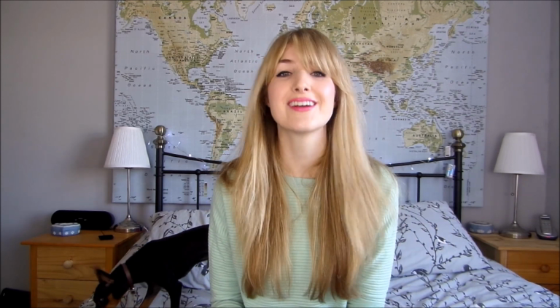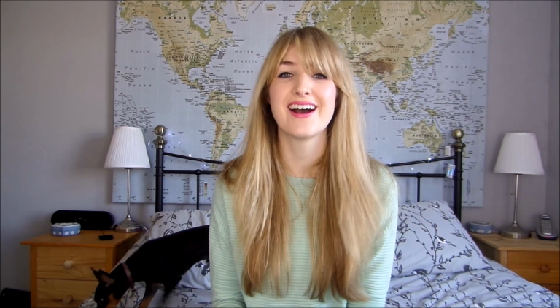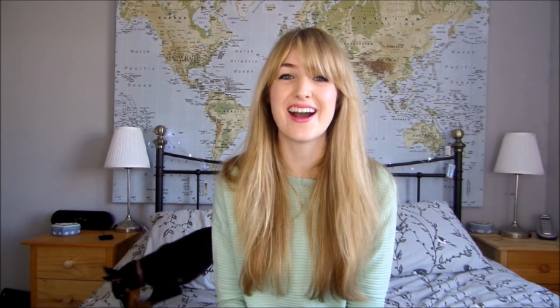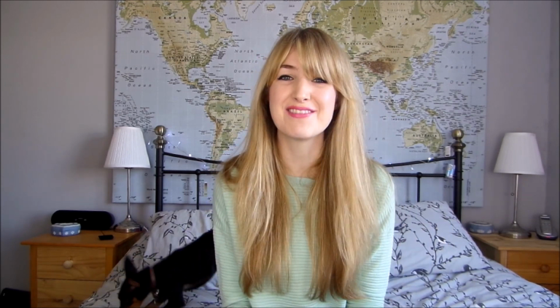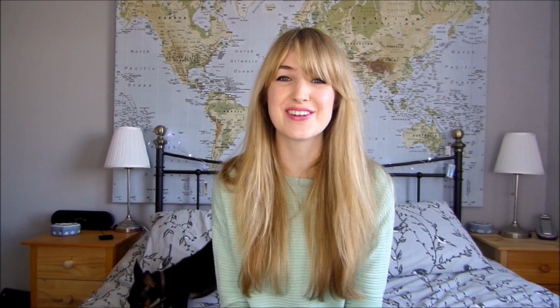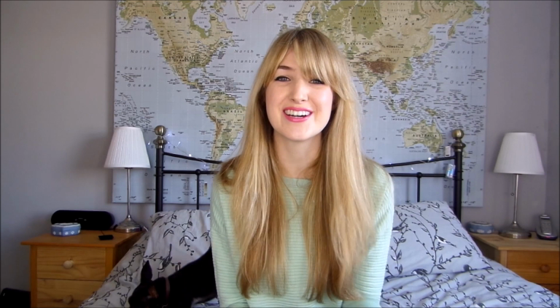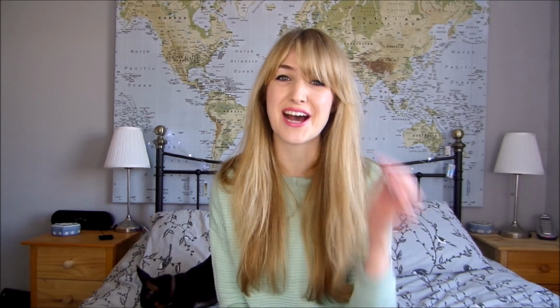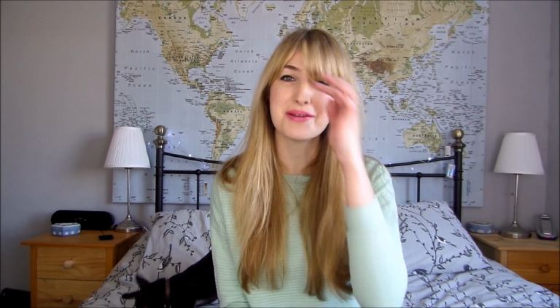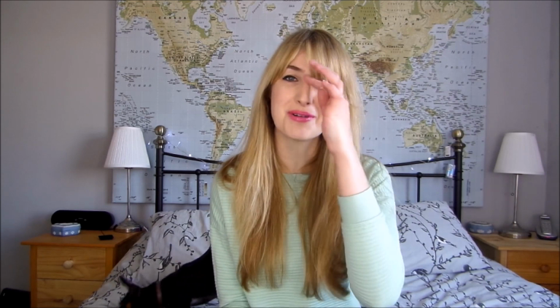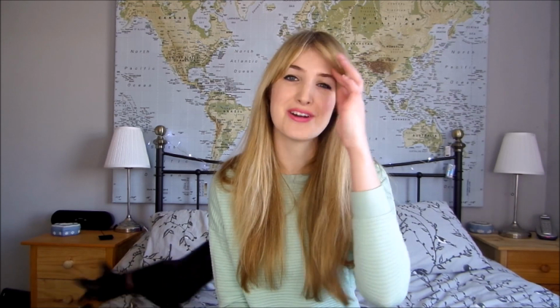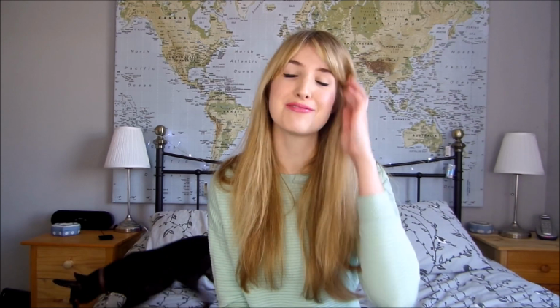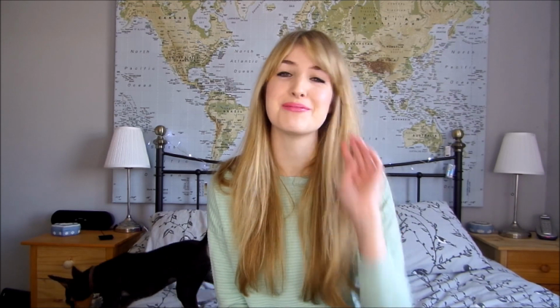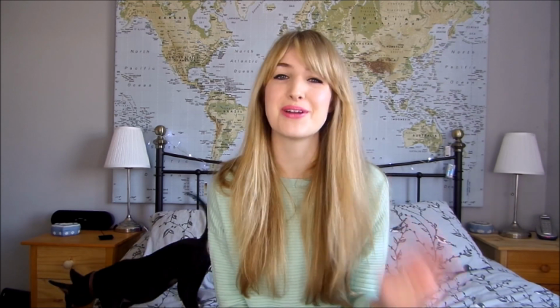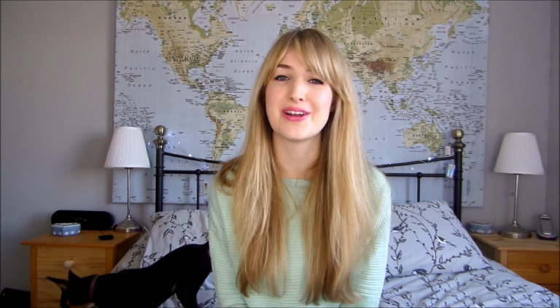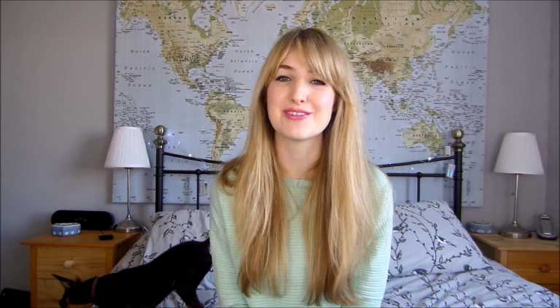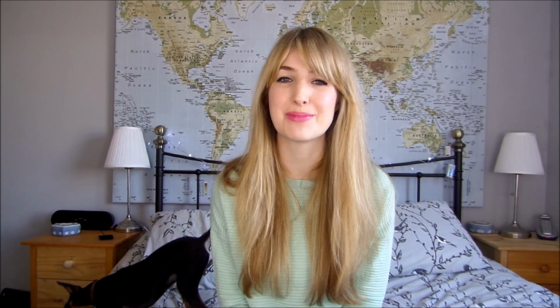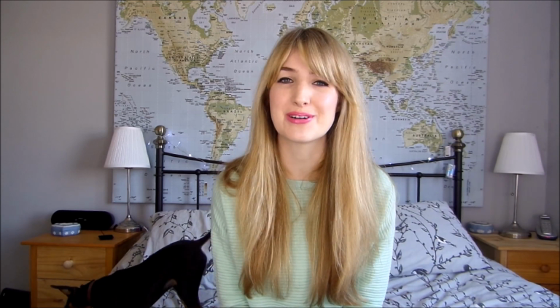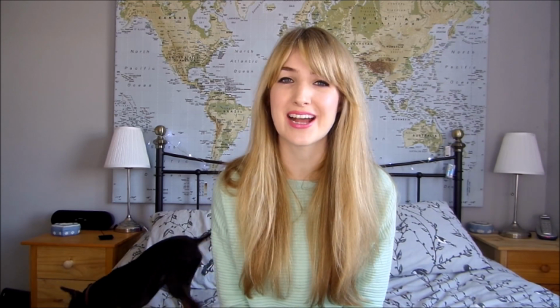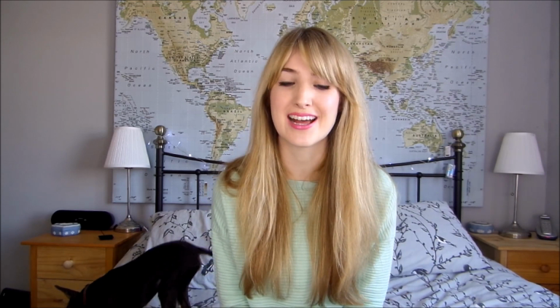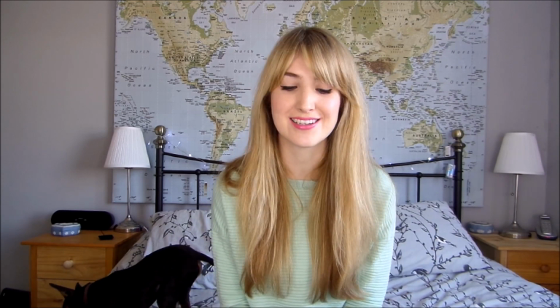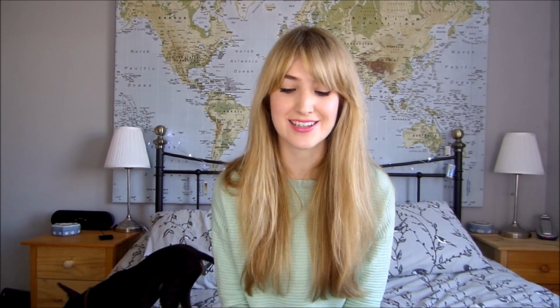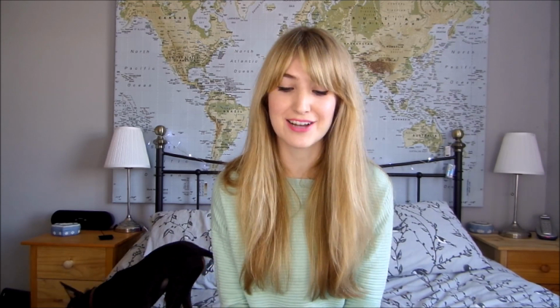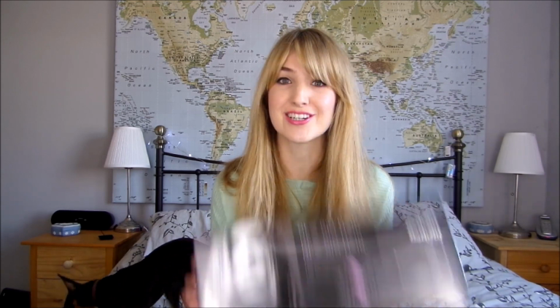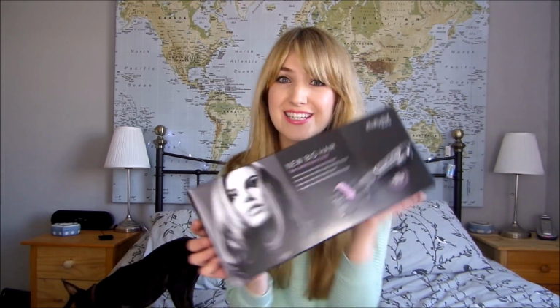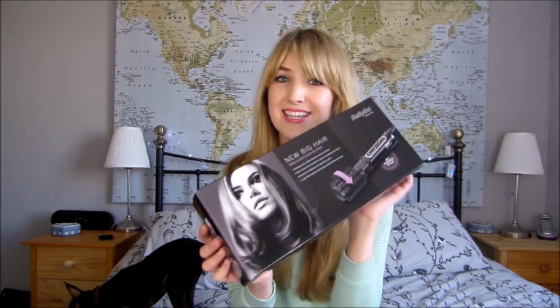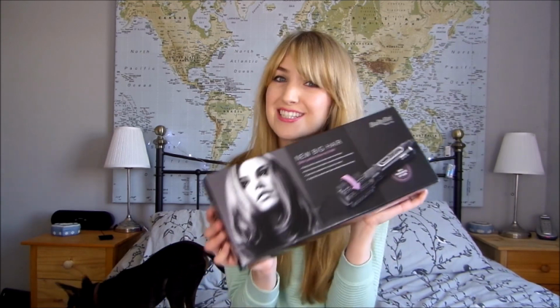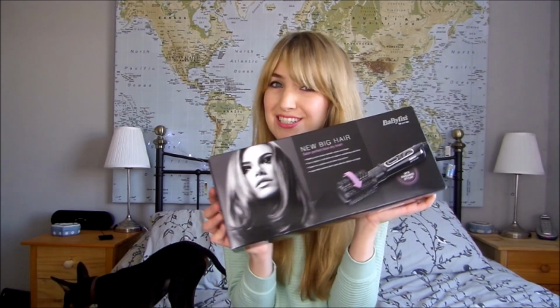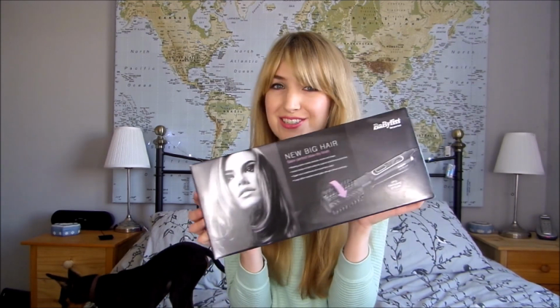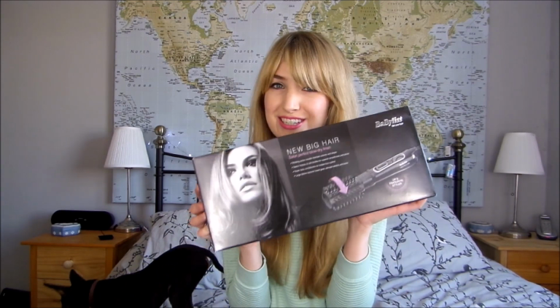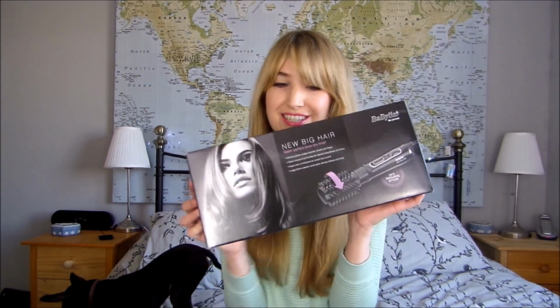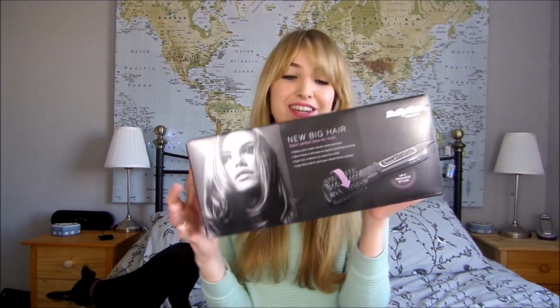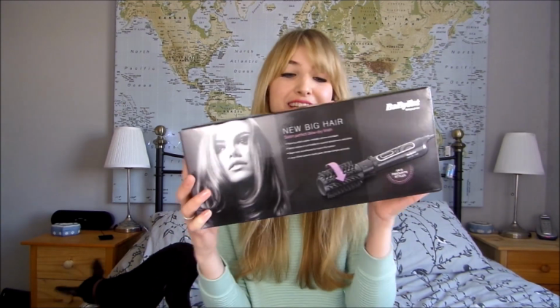Hi everyone, I'm Lauren from Lauren Loves Vlog and I've got an exciting new toy to show you.